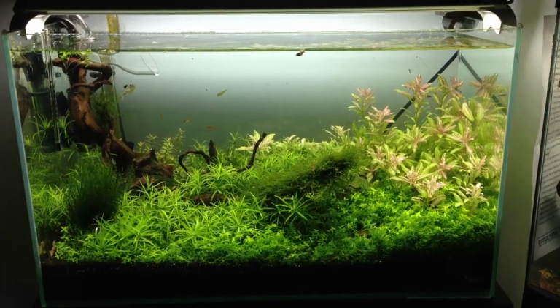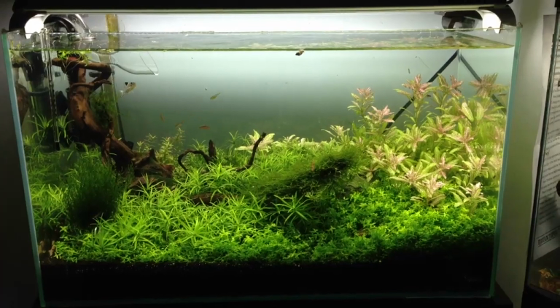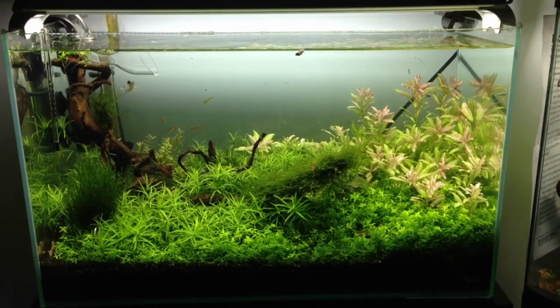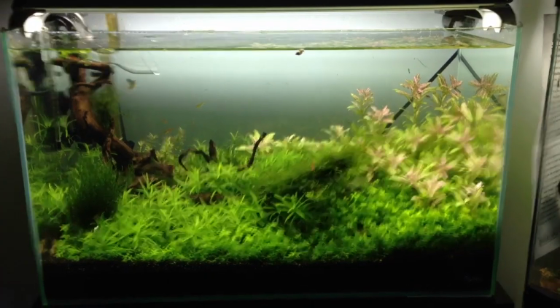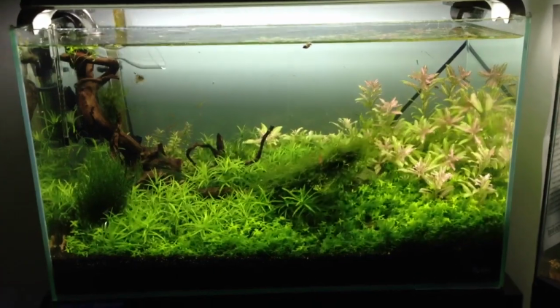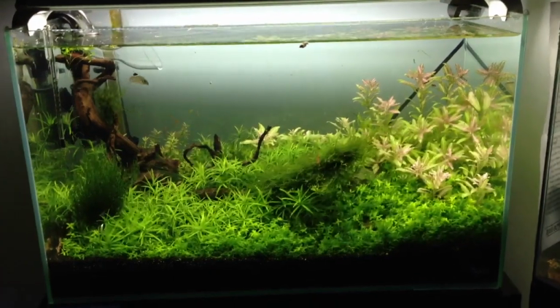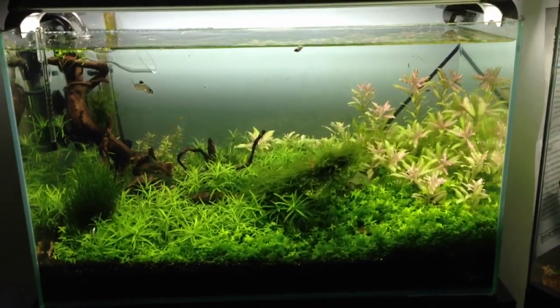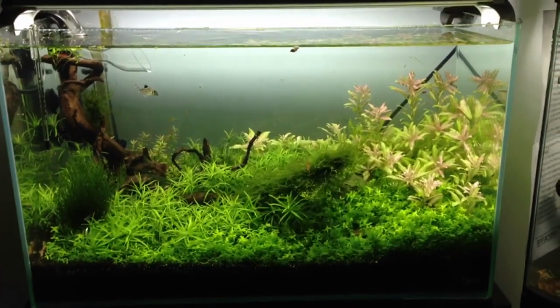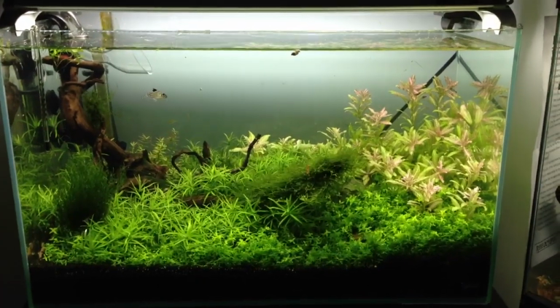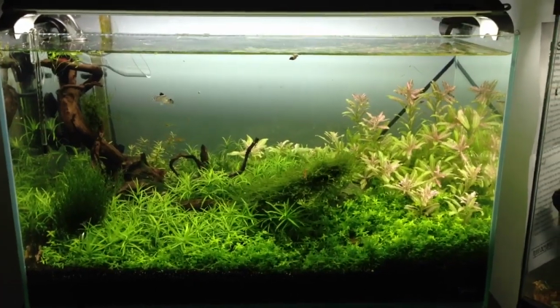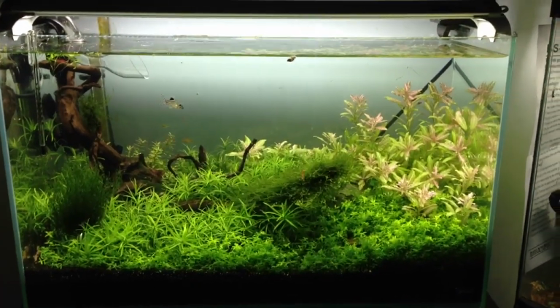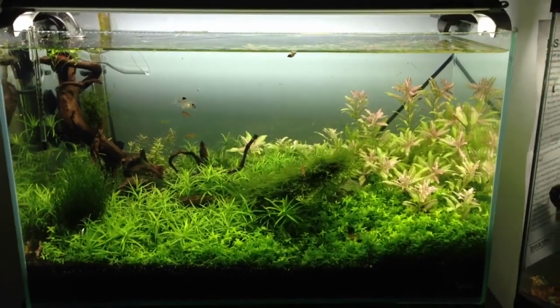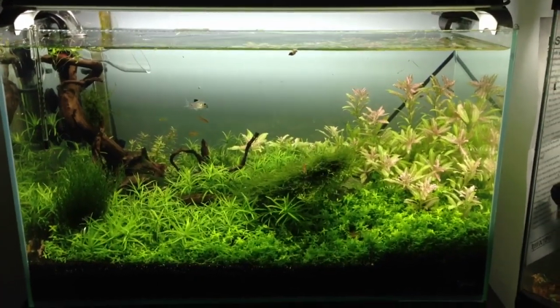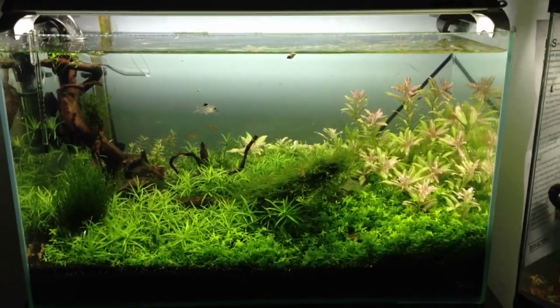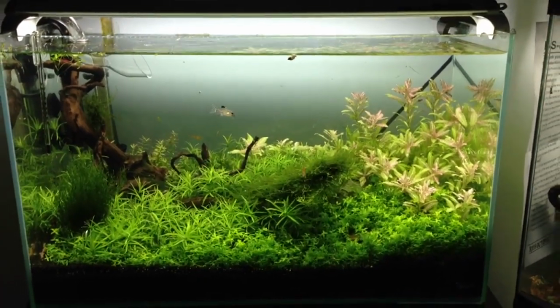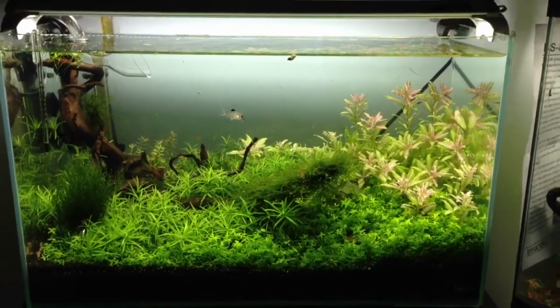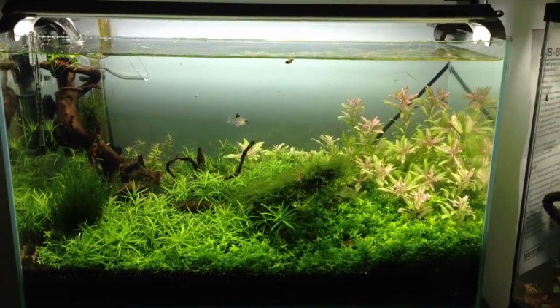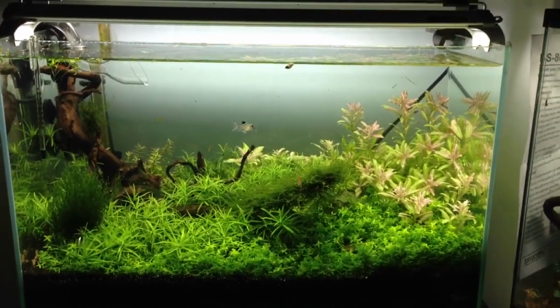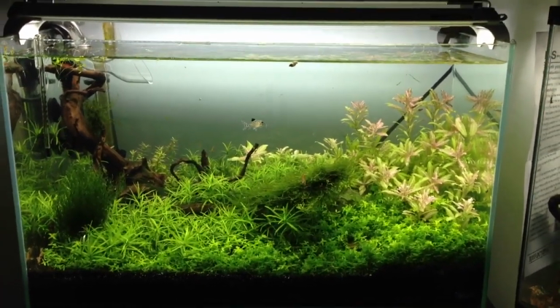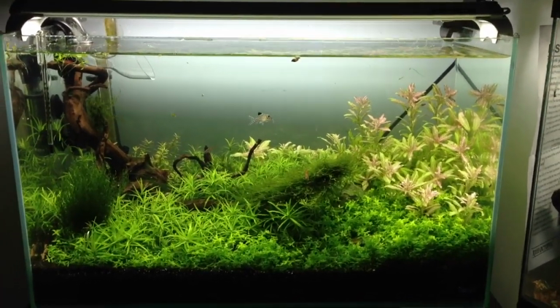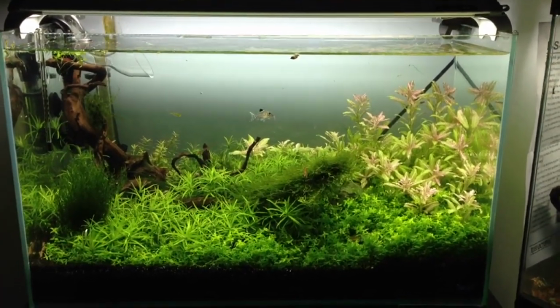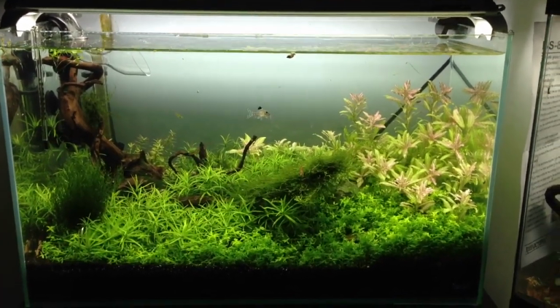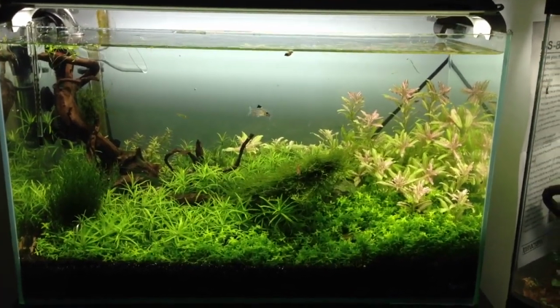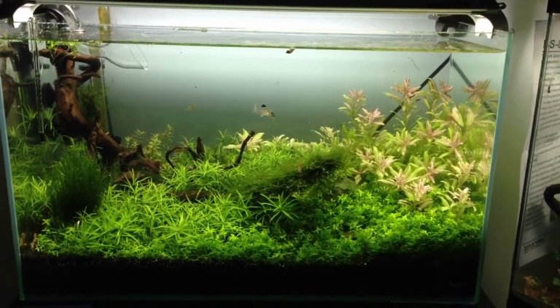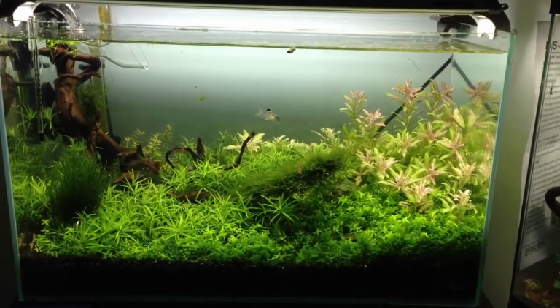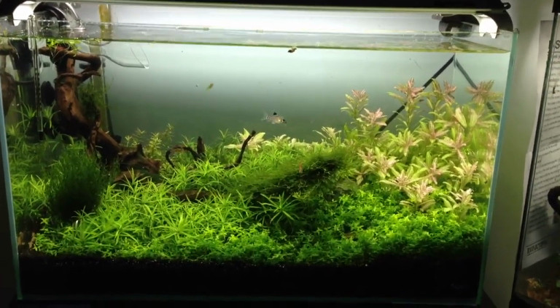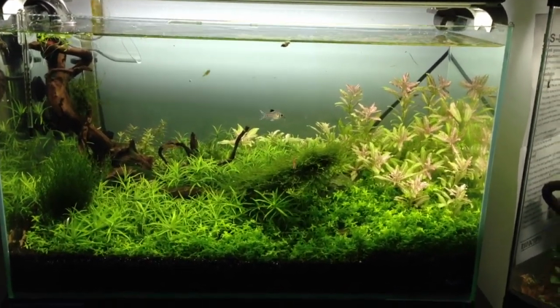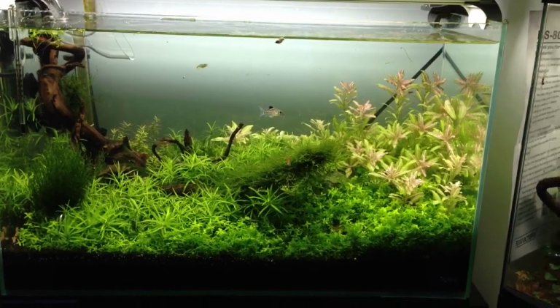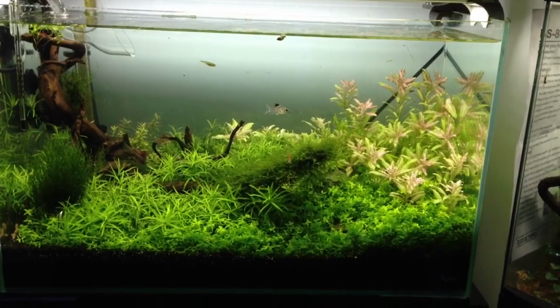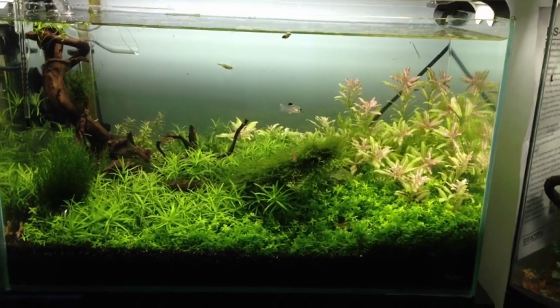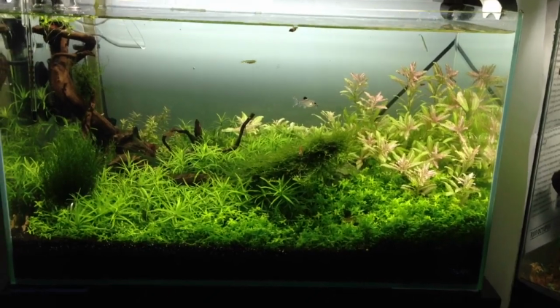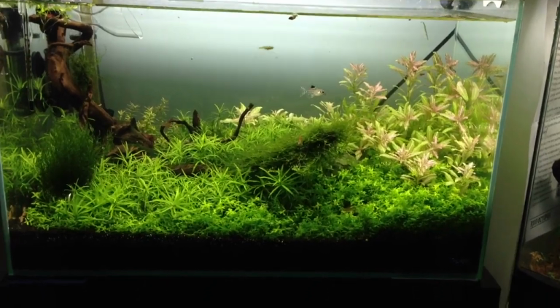What's going on YouTube, Gcats here, bringing you my 17.4 Mr. Aqua Planted.